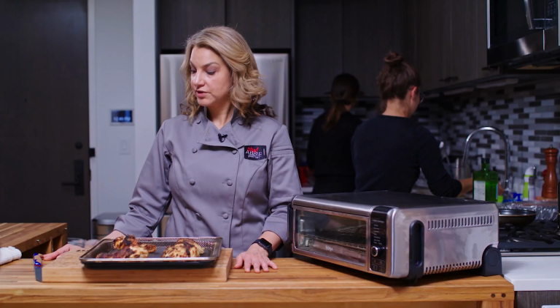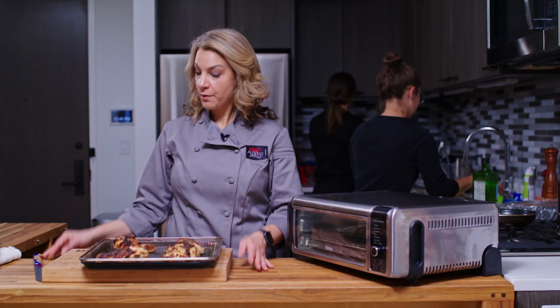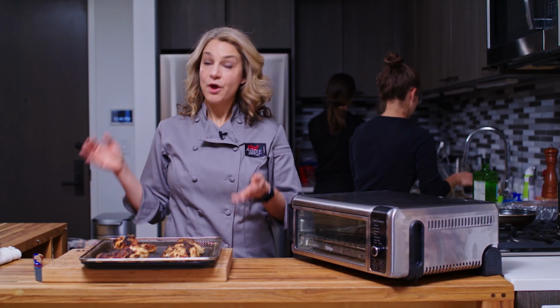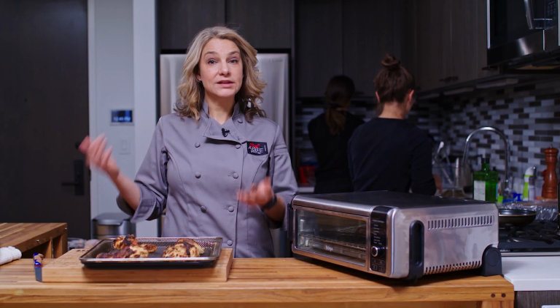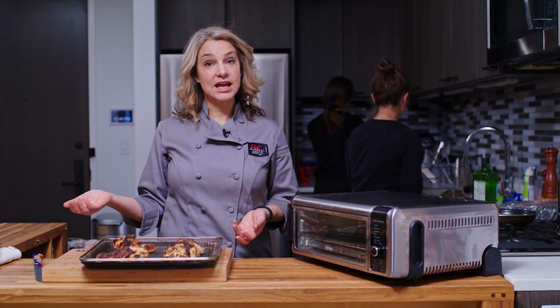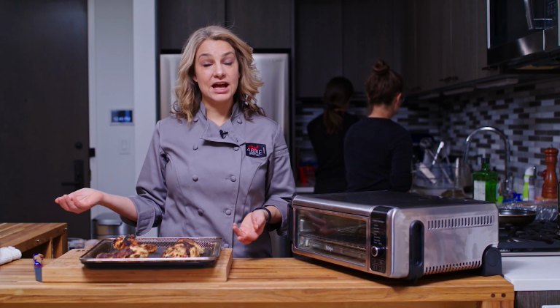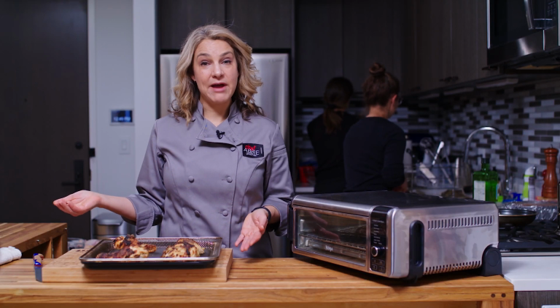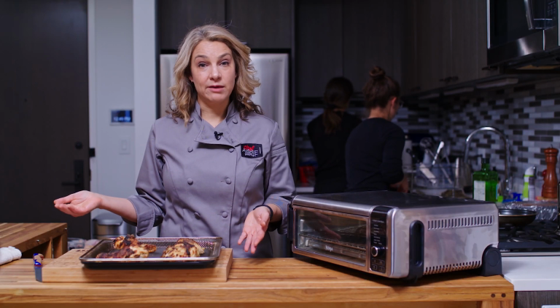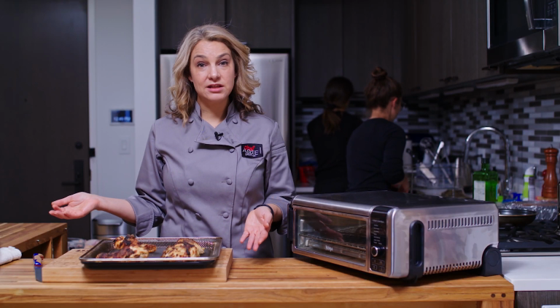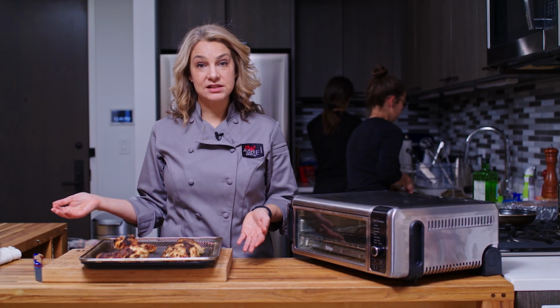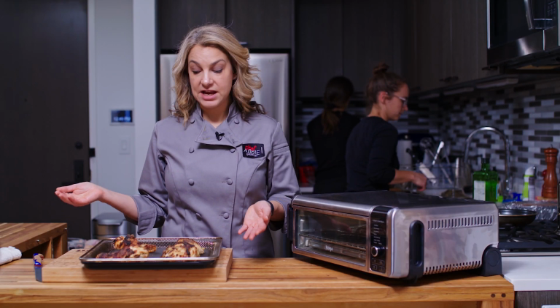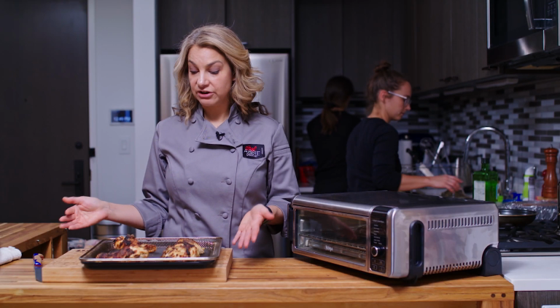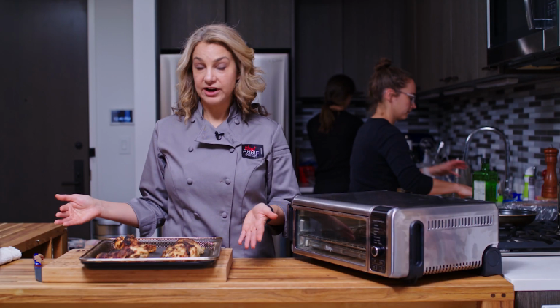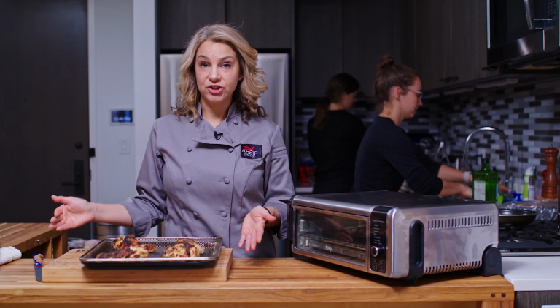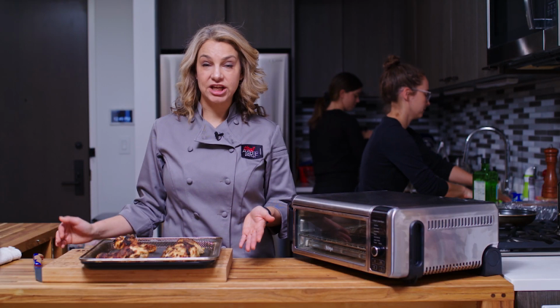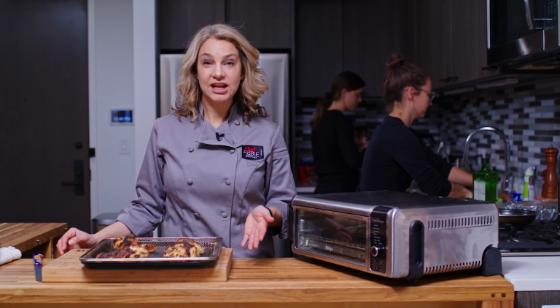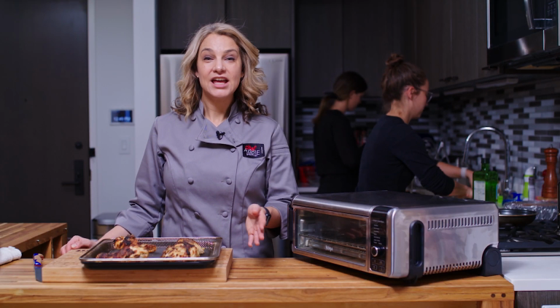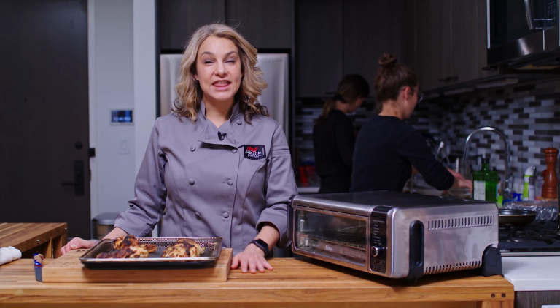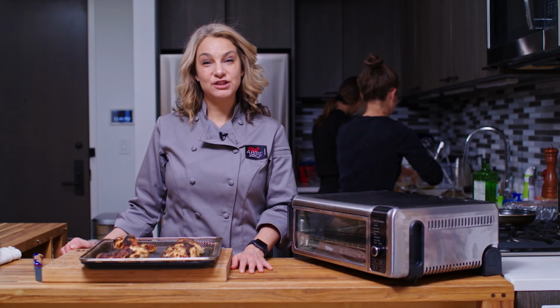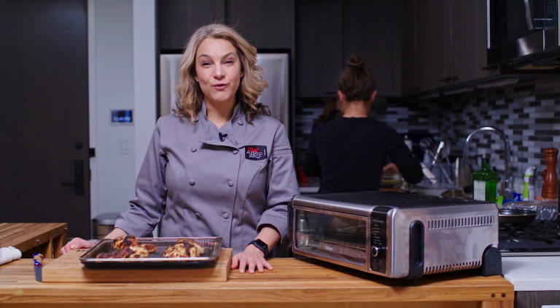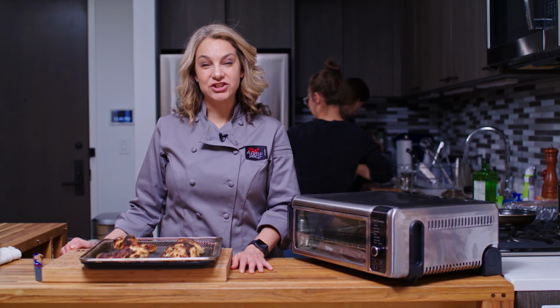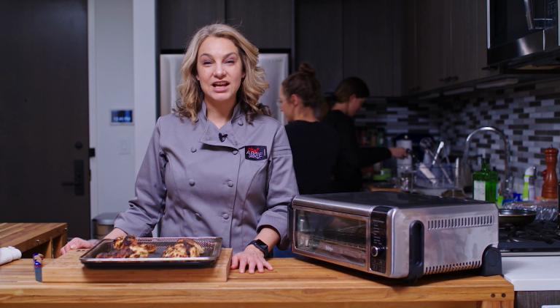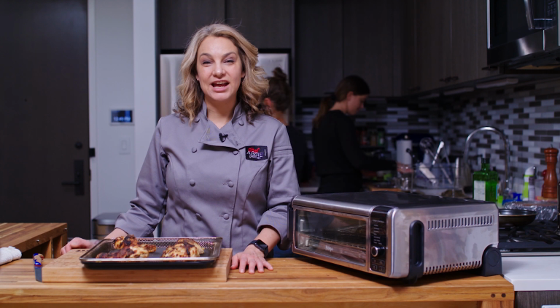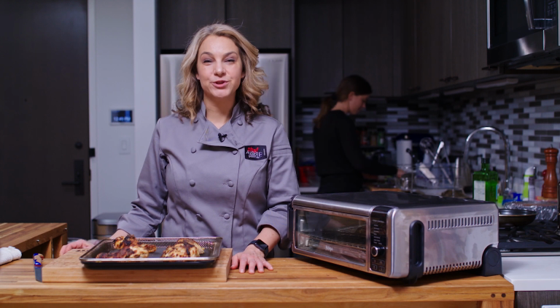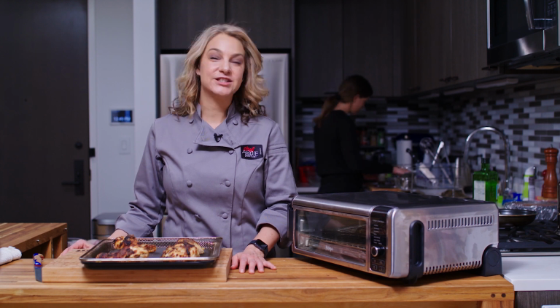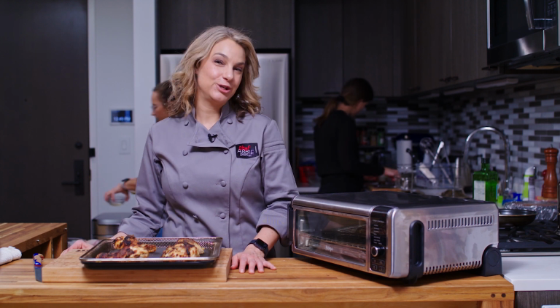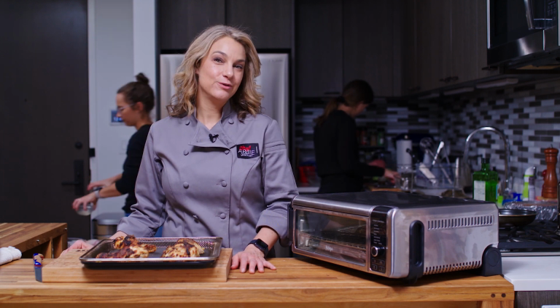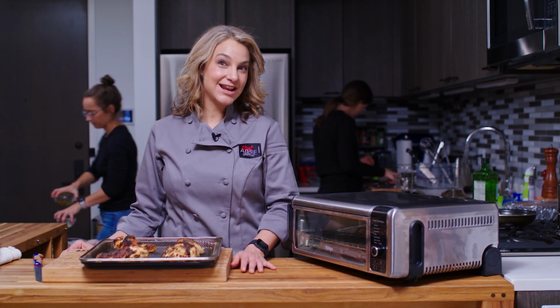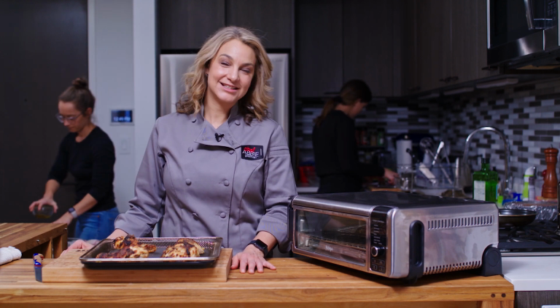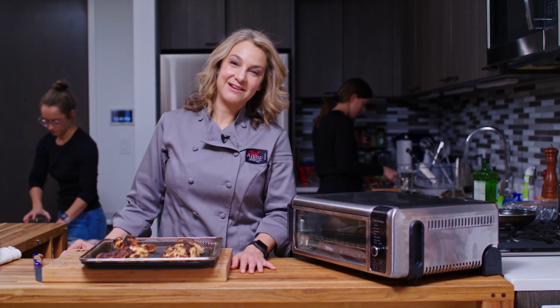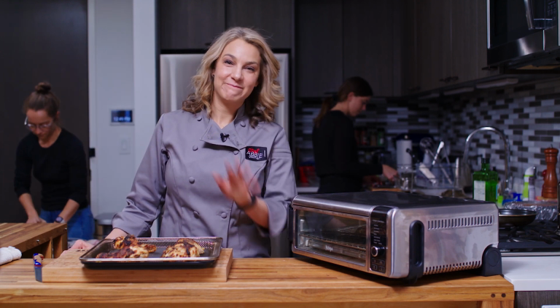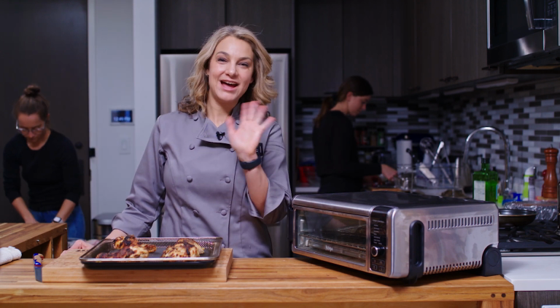Once again, I'm Abby — this is my air fryer chicken. Thanks for watching and we'll see you next time. Bye!